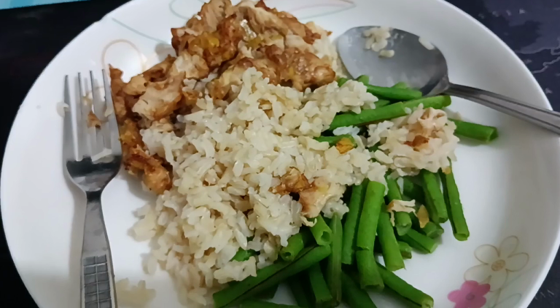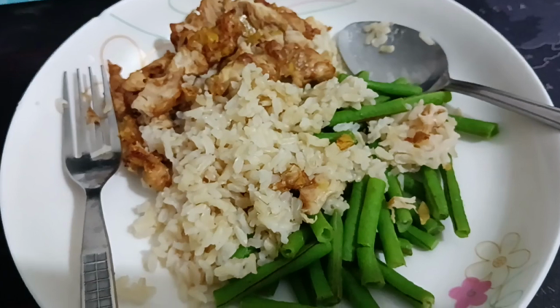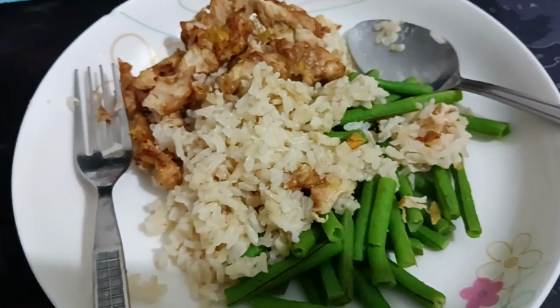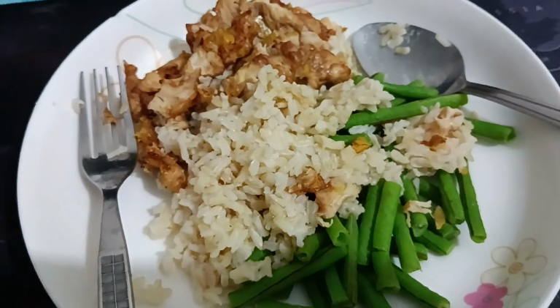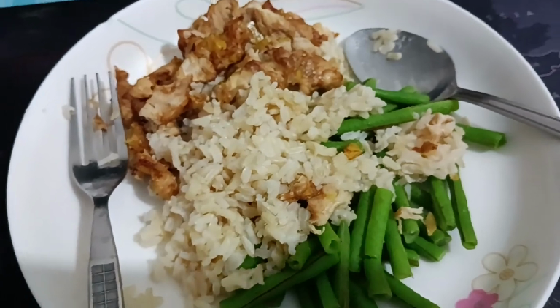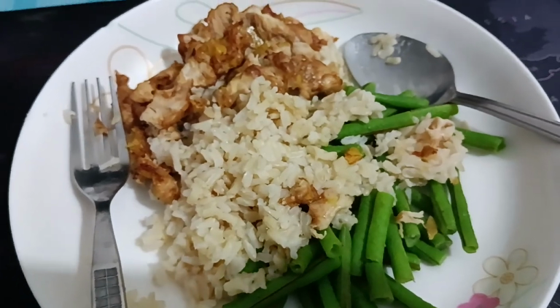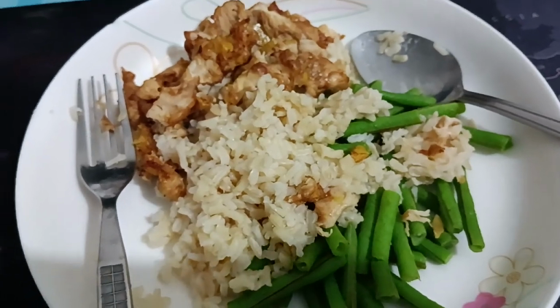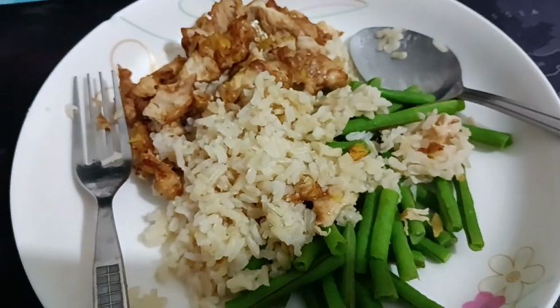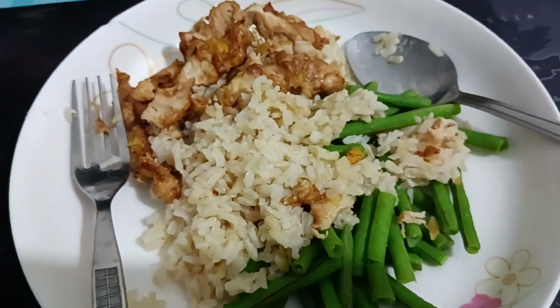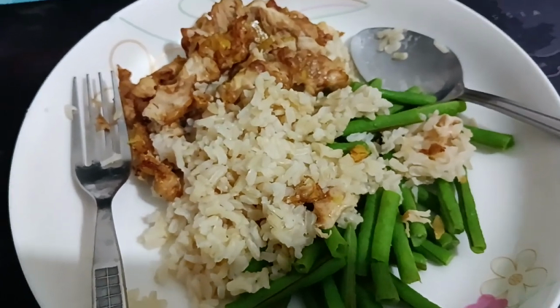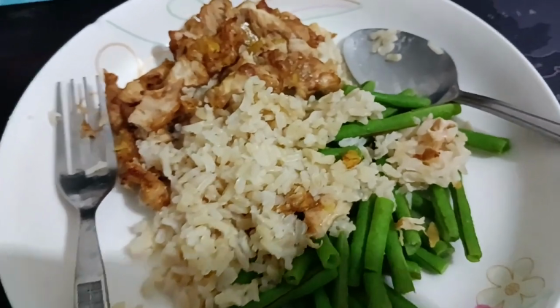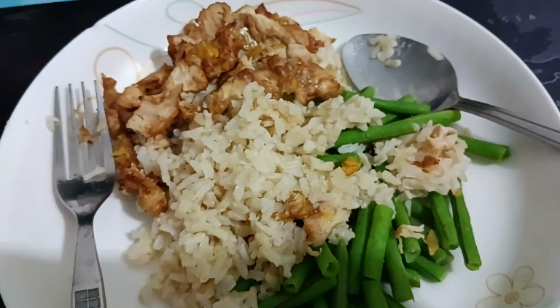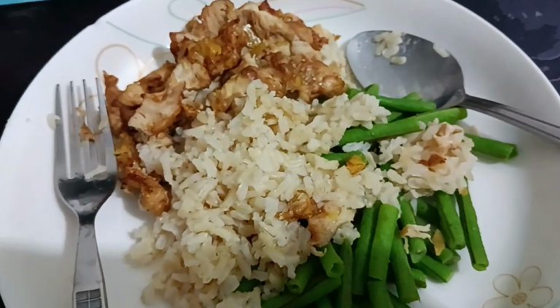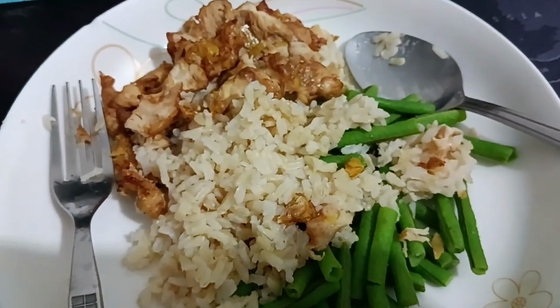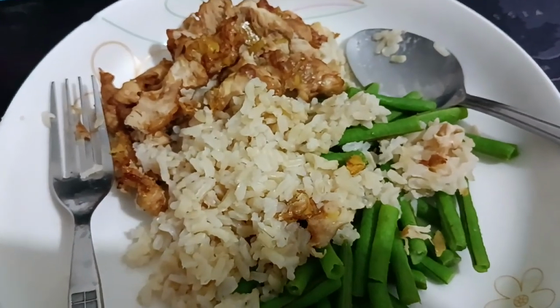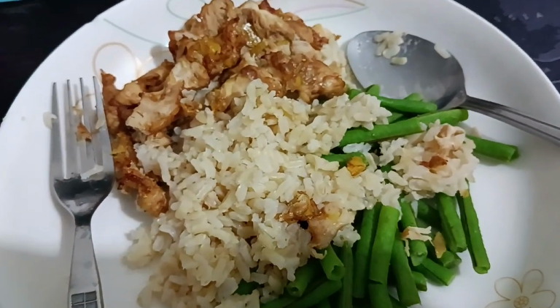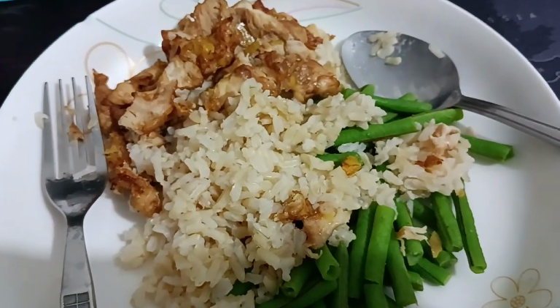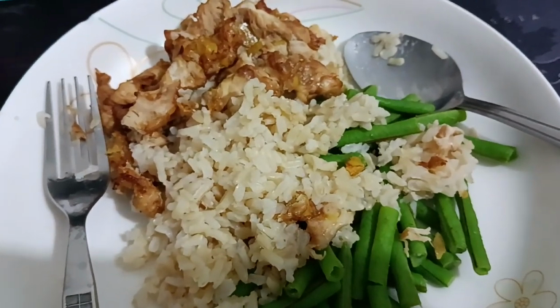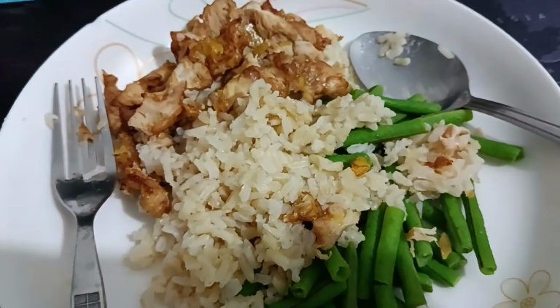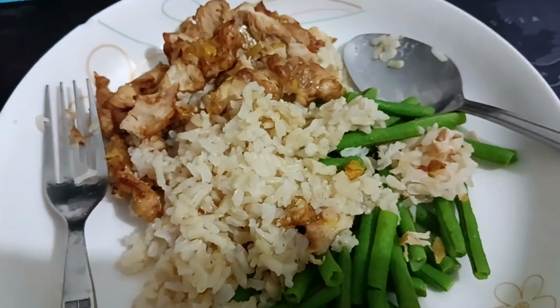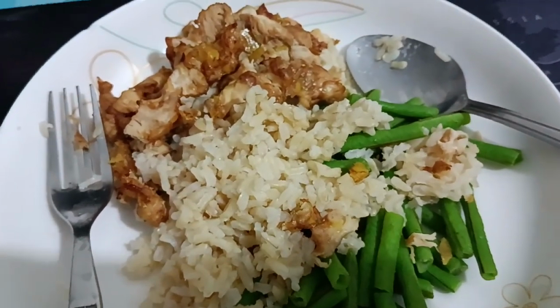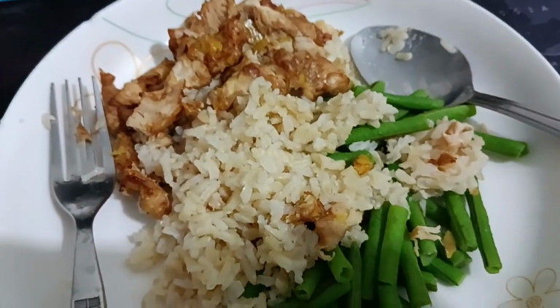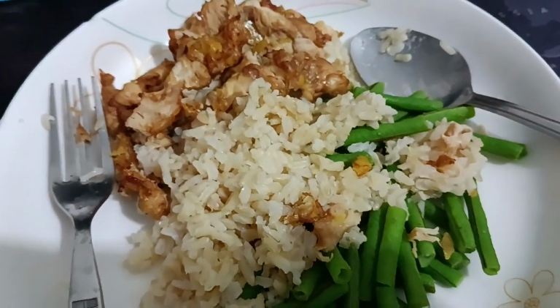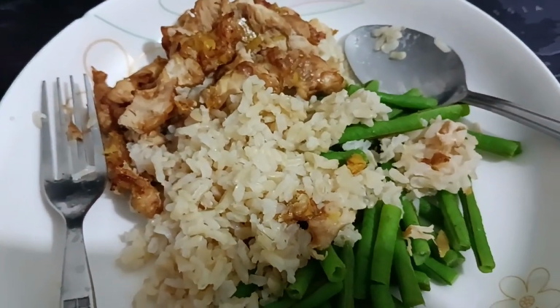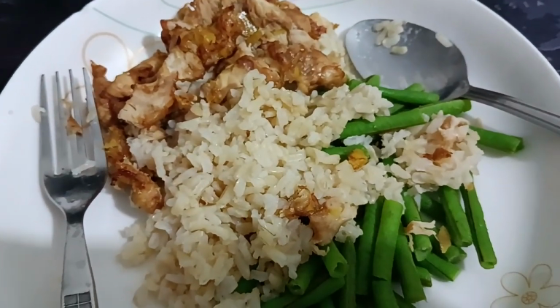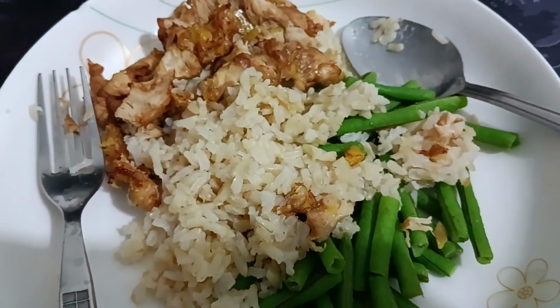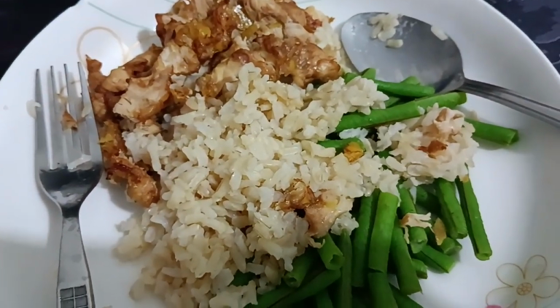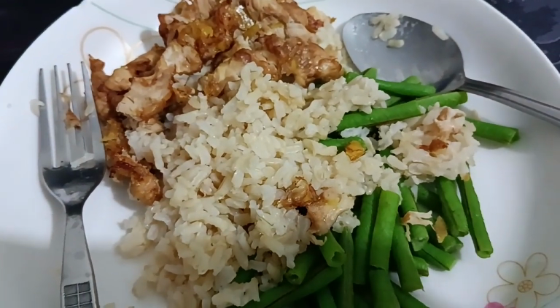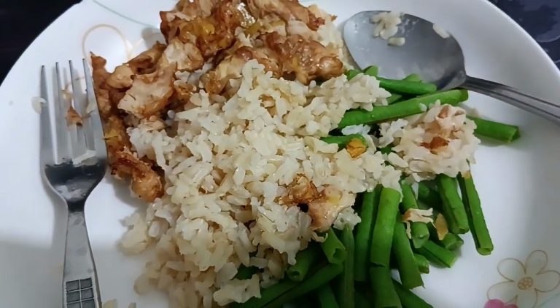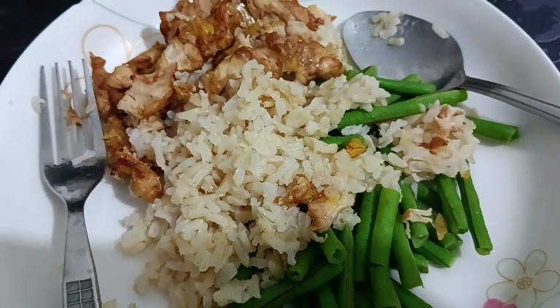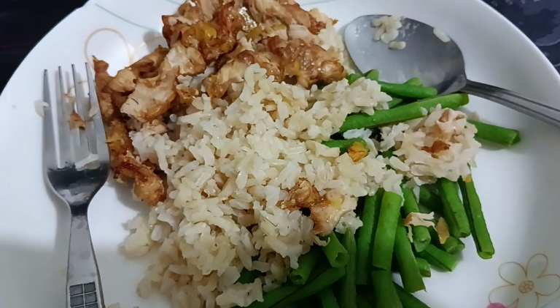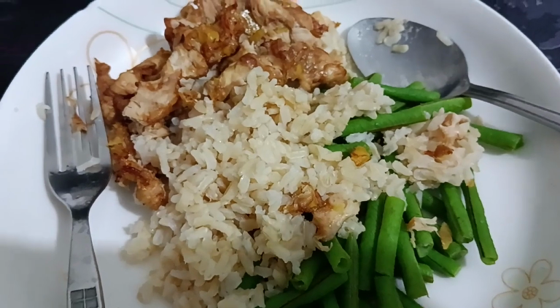Hi! Today is my dinner. I cook lemon chicken and long beans.